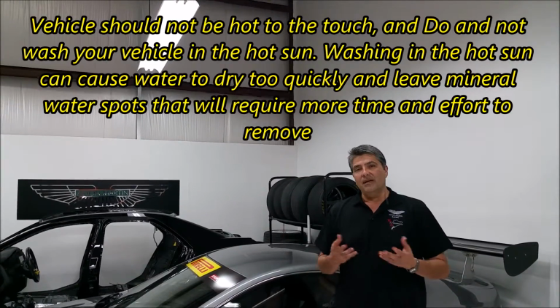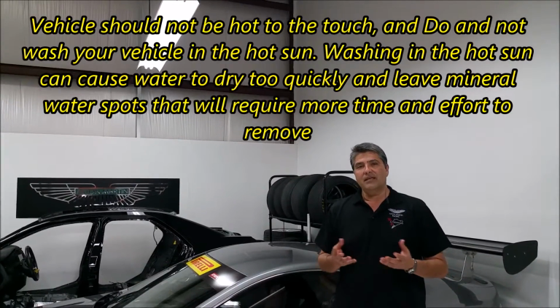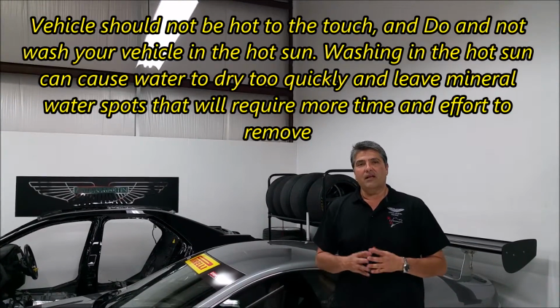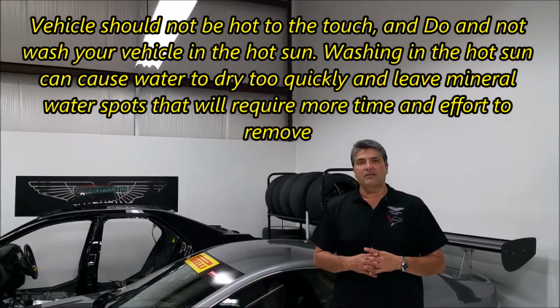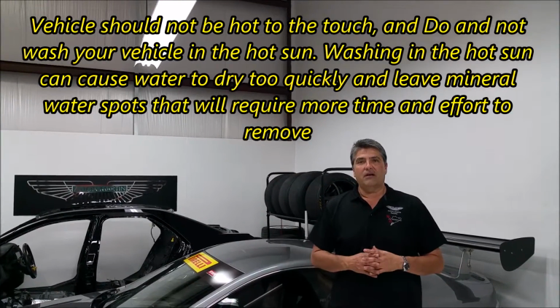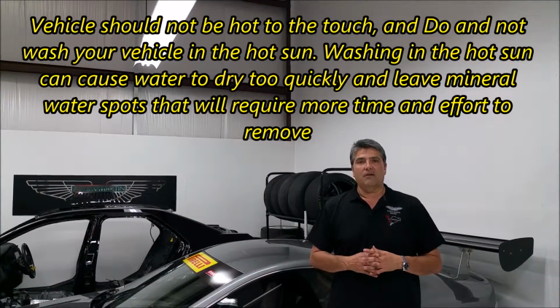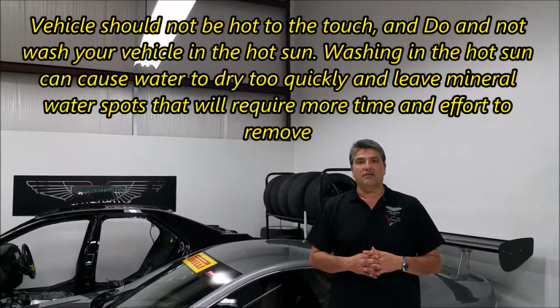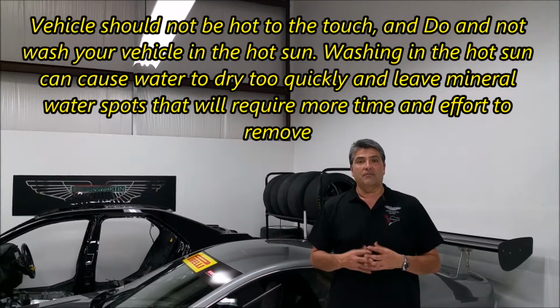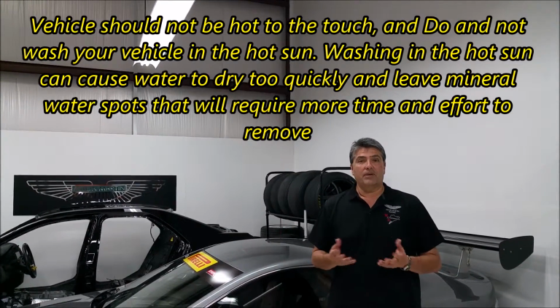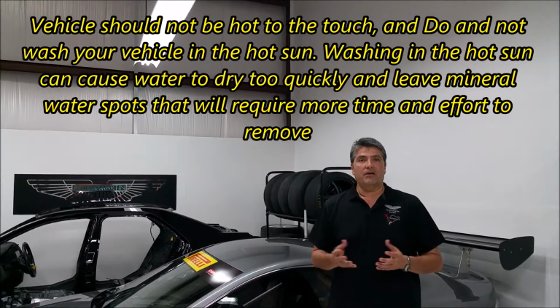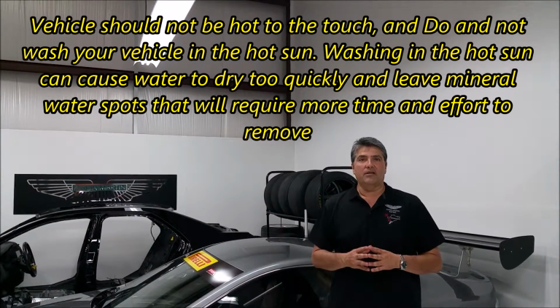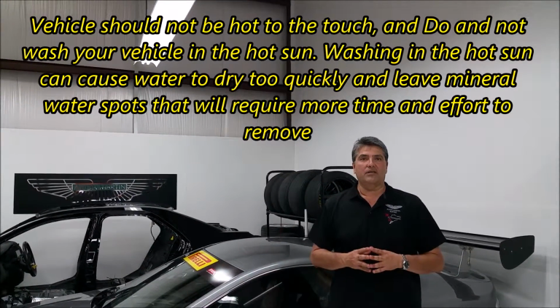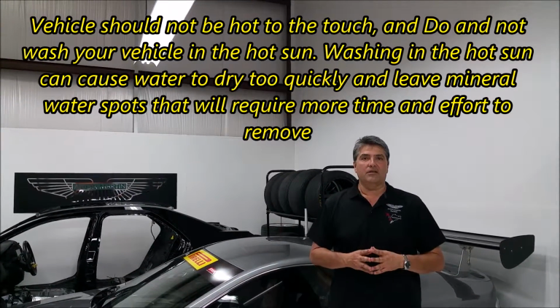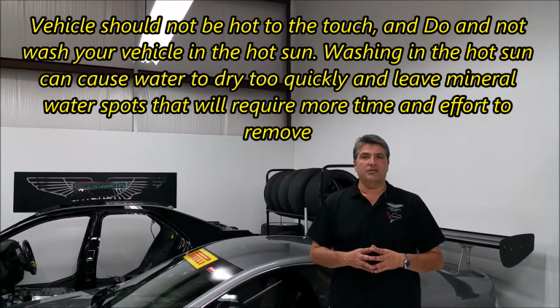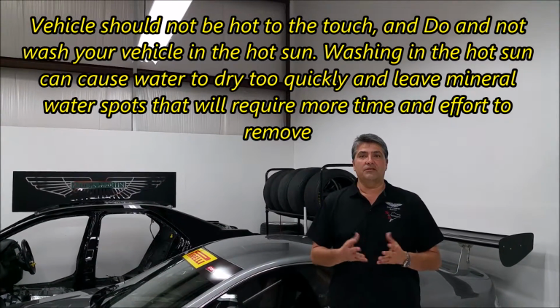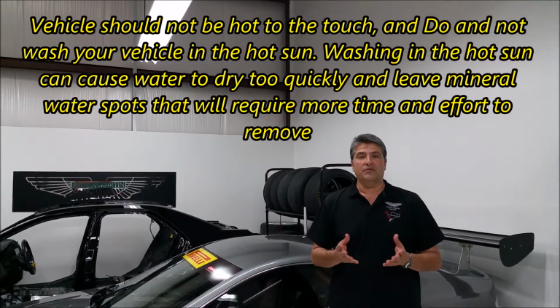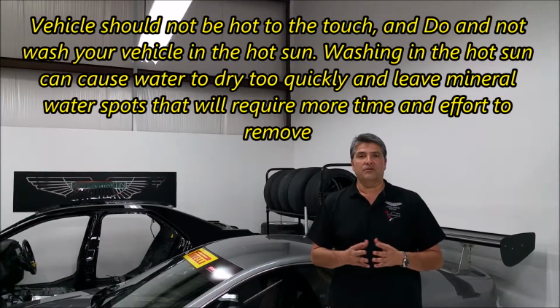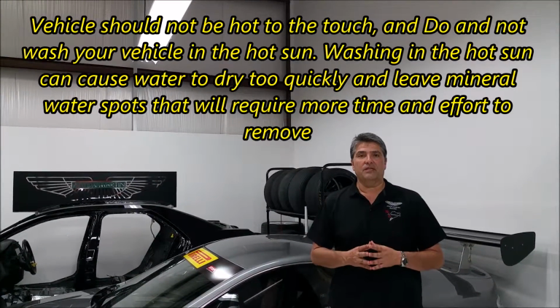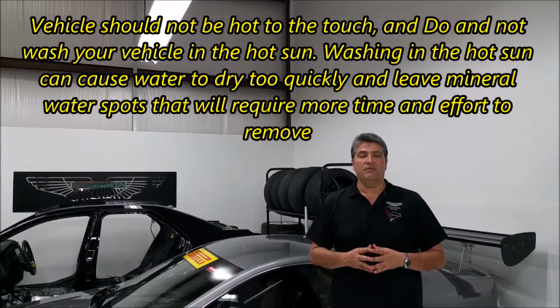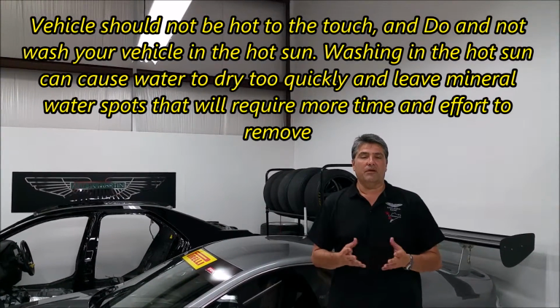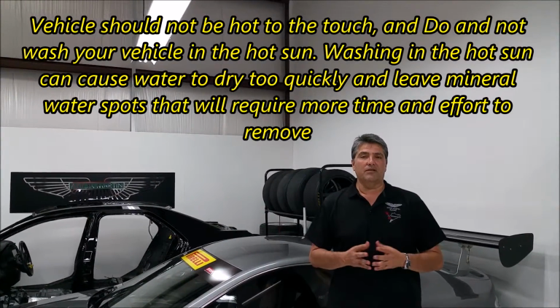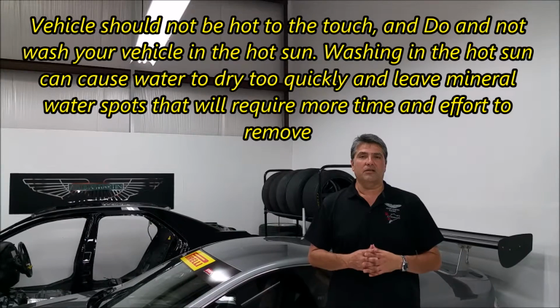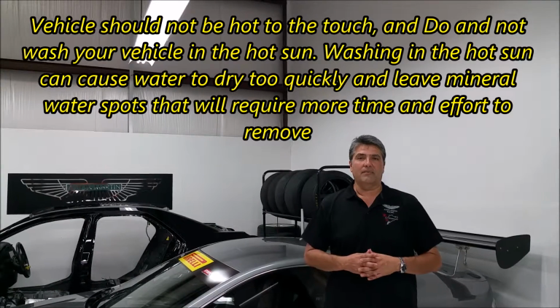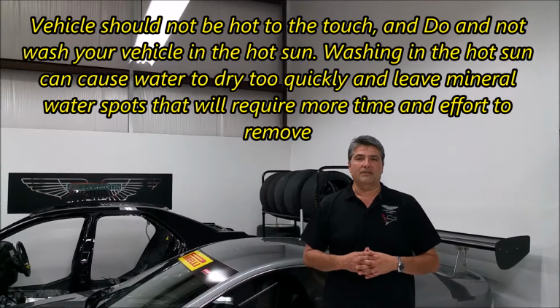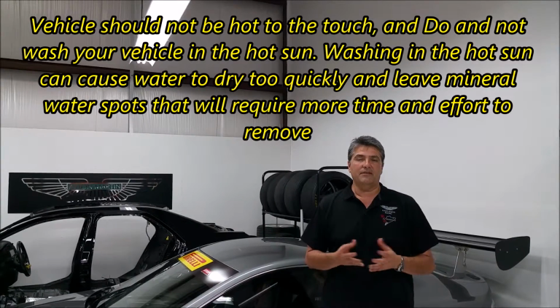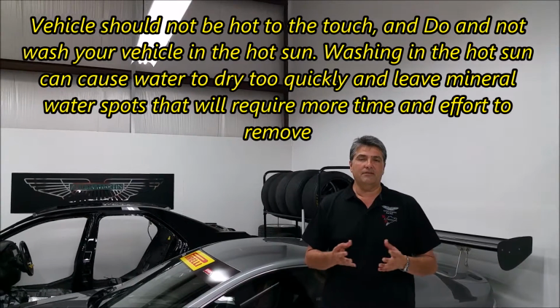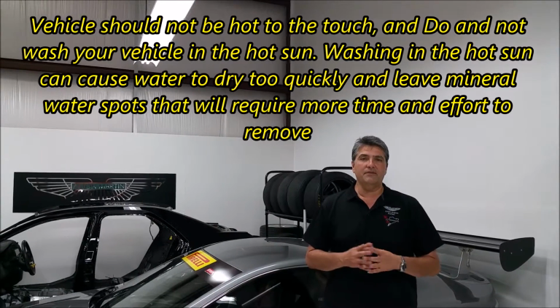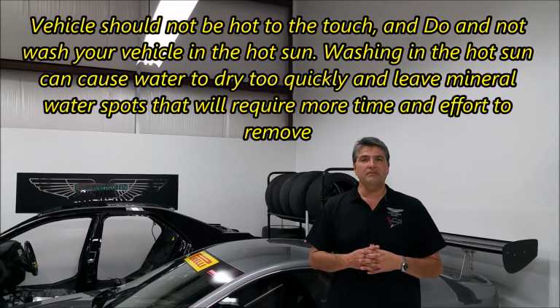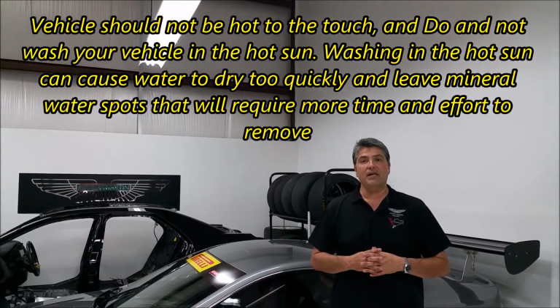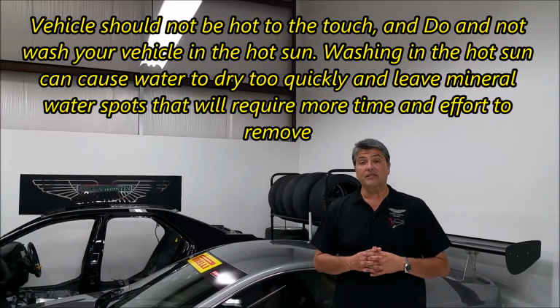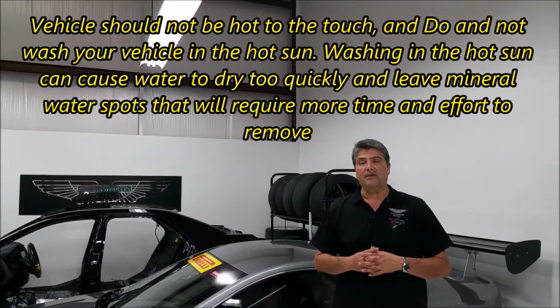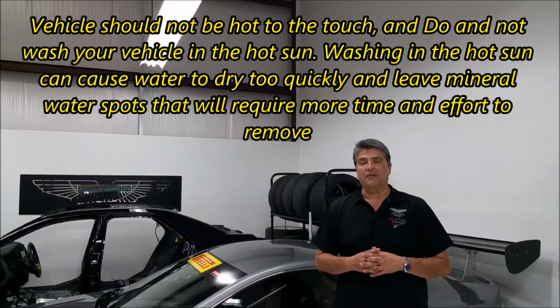Like all of us, hot rodders are going to bring your cars to car shows and cruise nights. We want our cars looking the best, so here's a few tips you guys can follow.